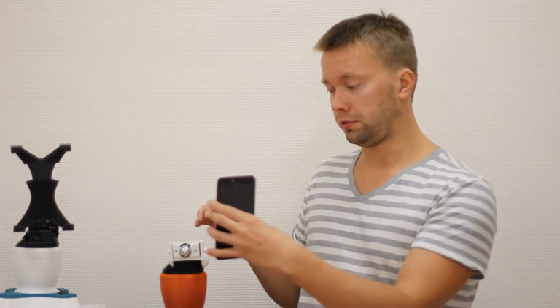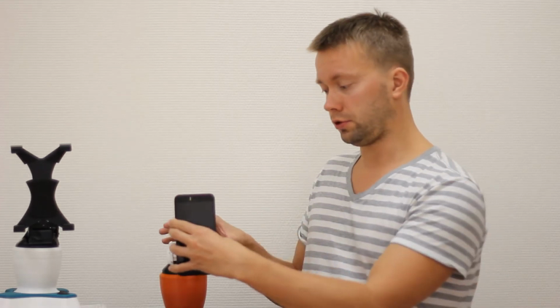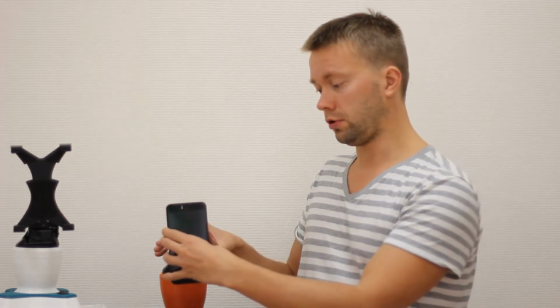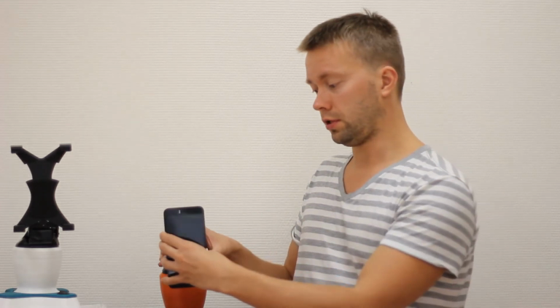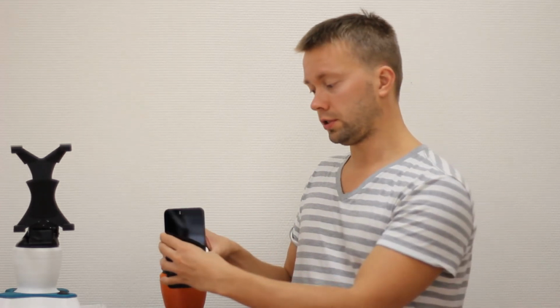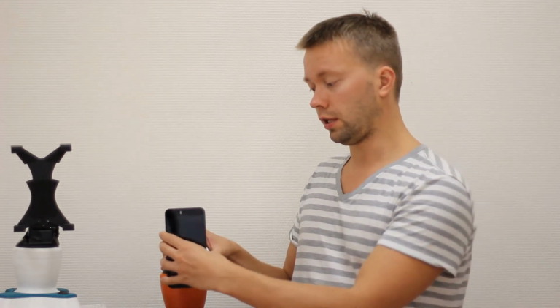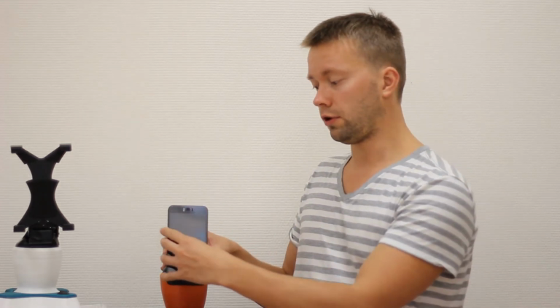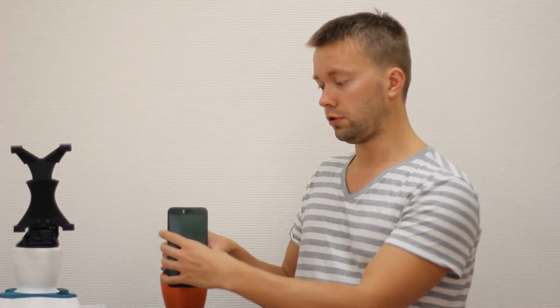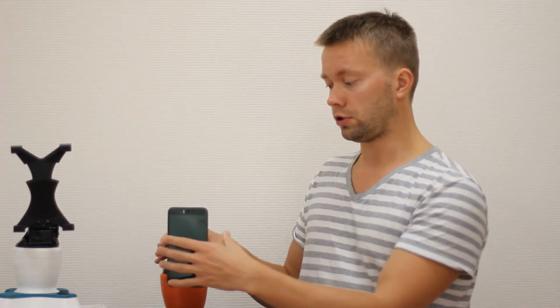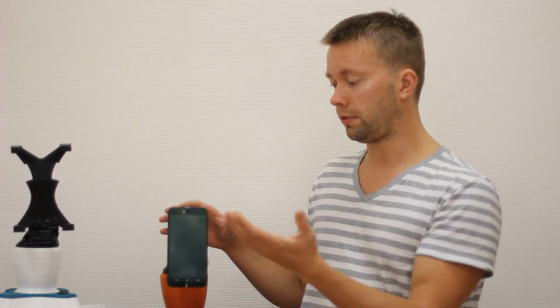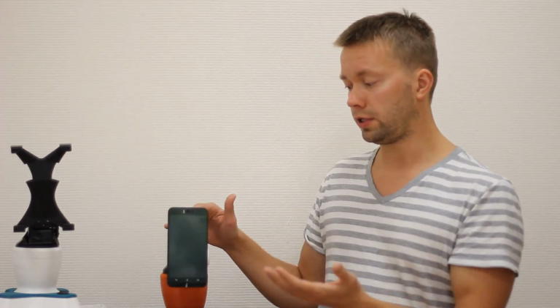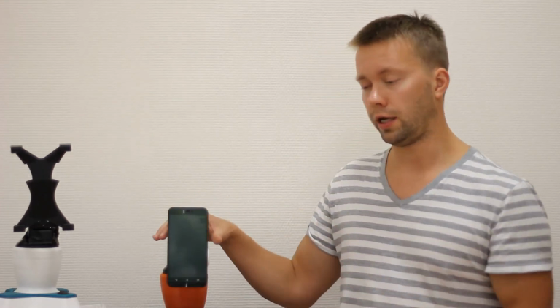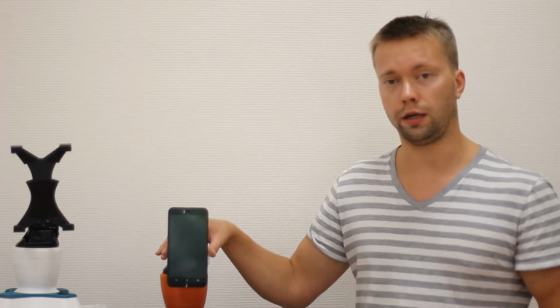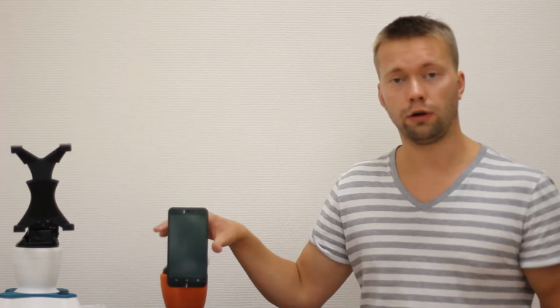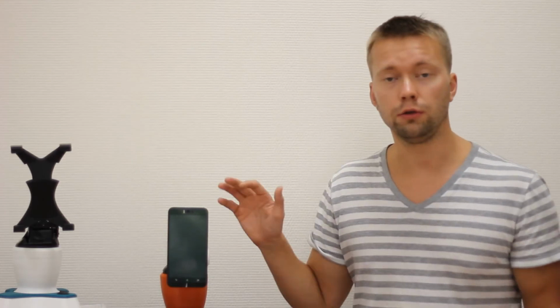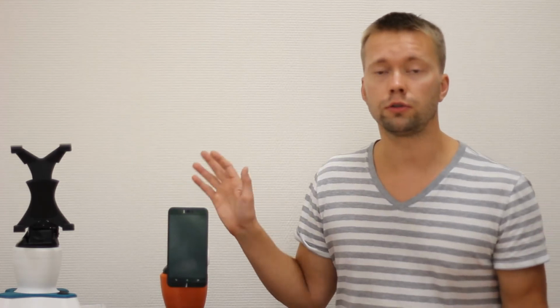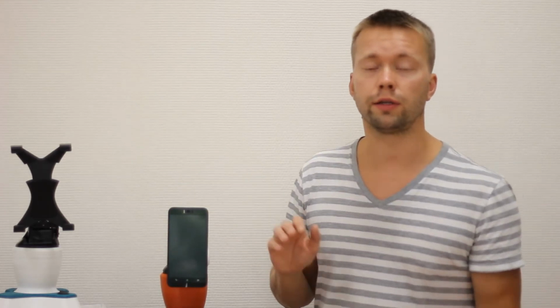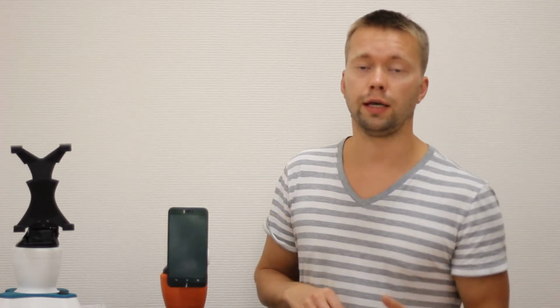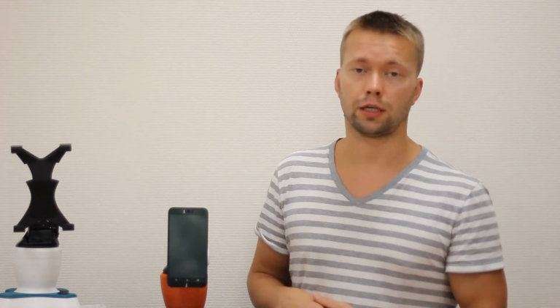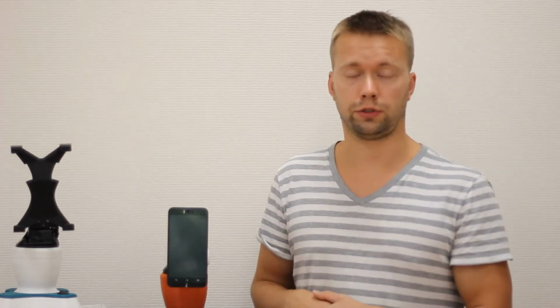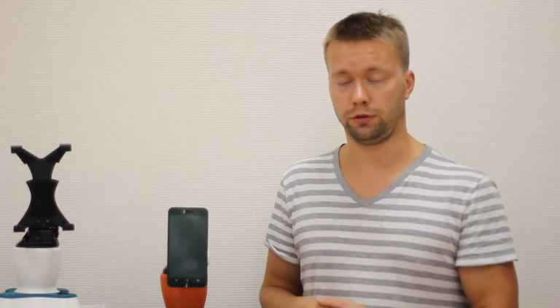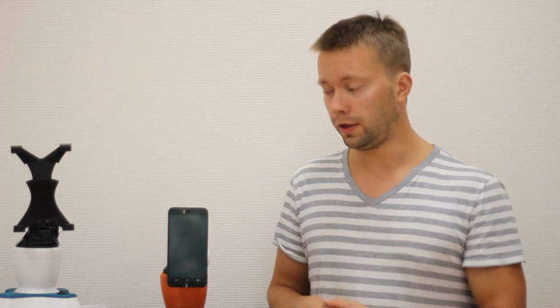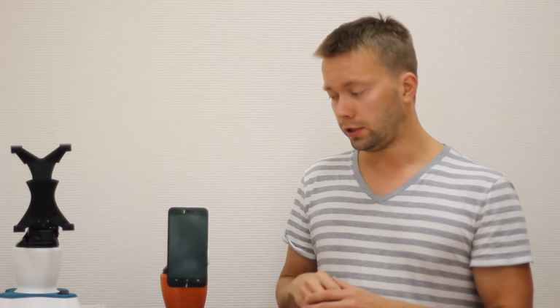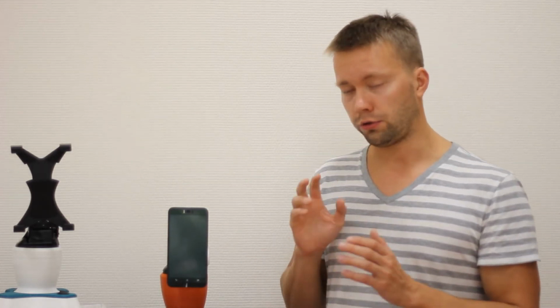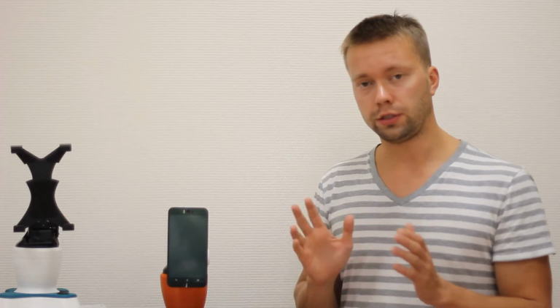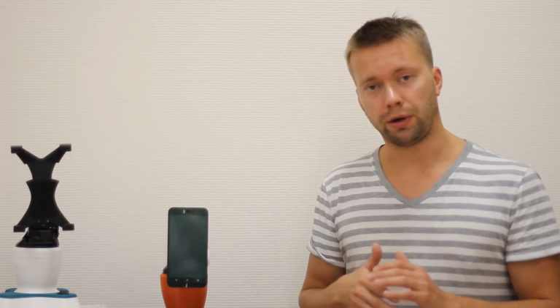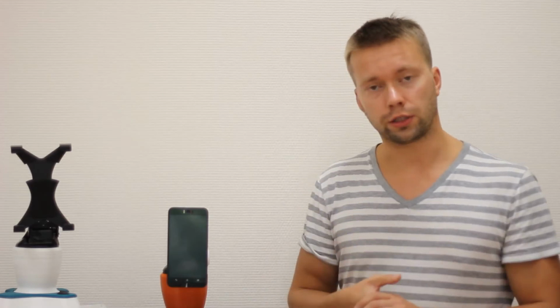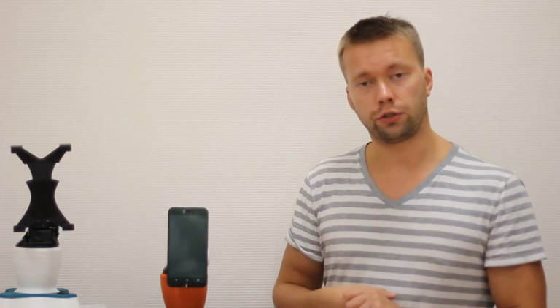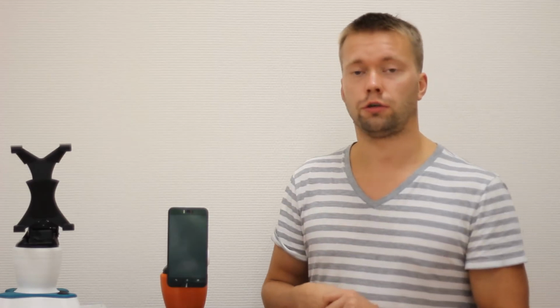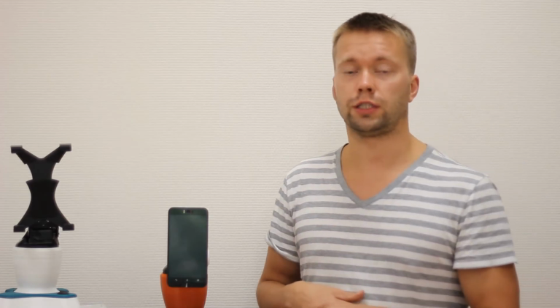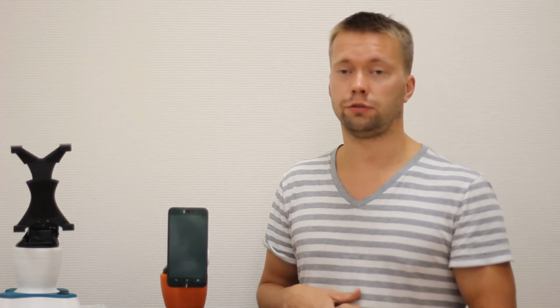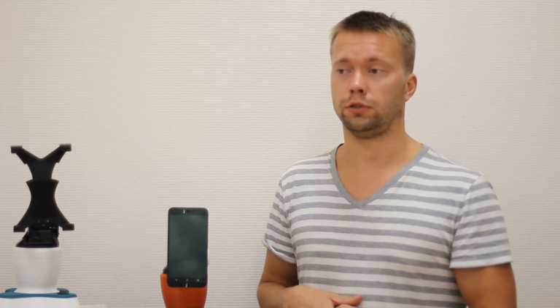You put your cell phone on top of it and it follows and rotates after you. This is the basic version of the SelfieBot.